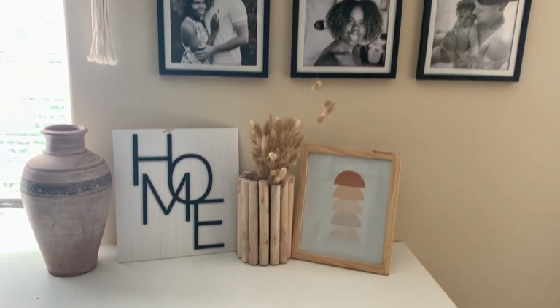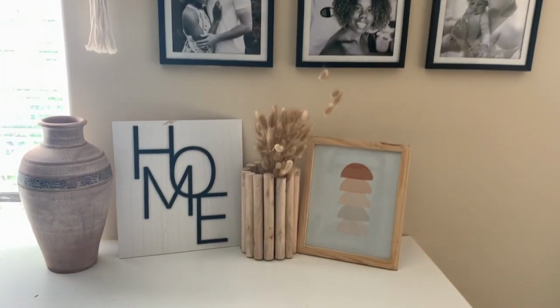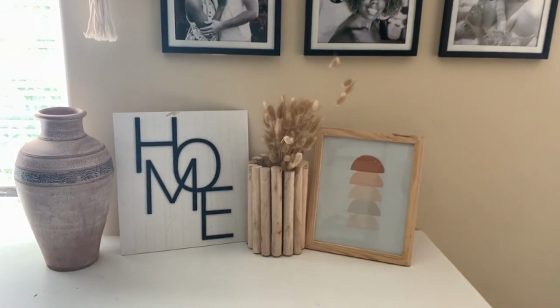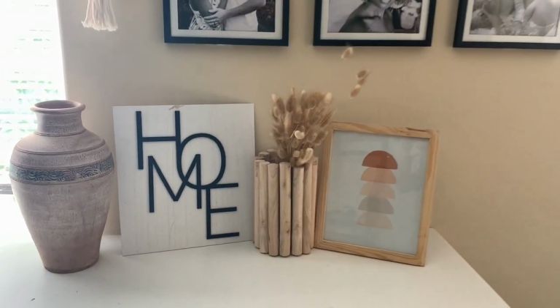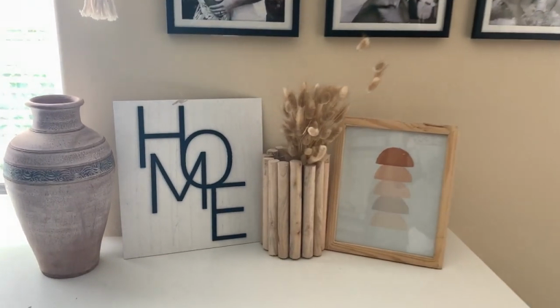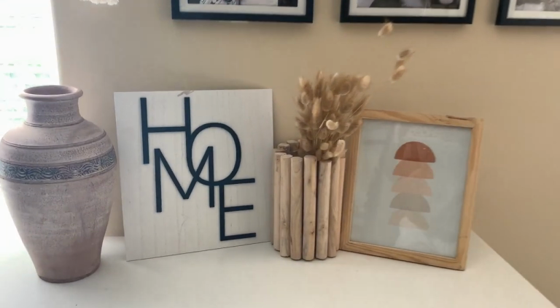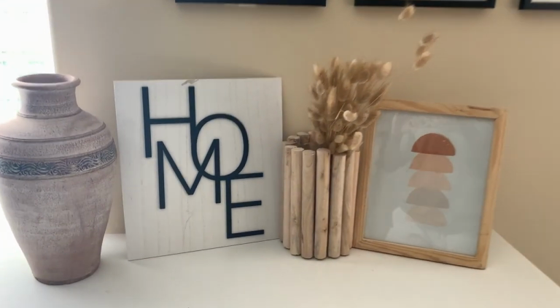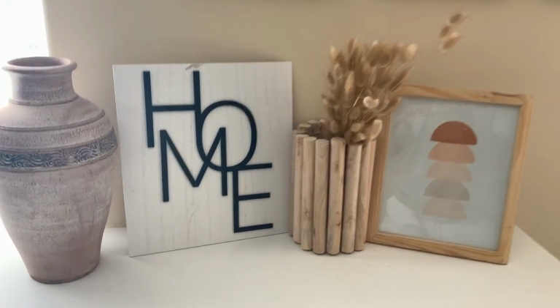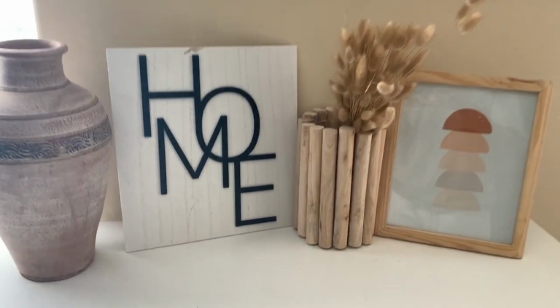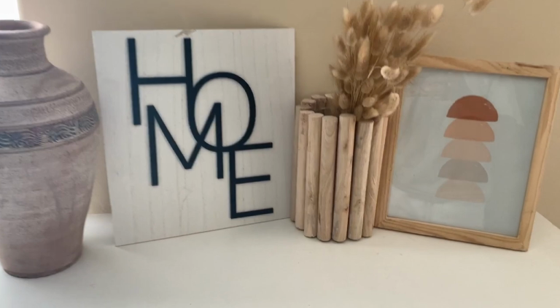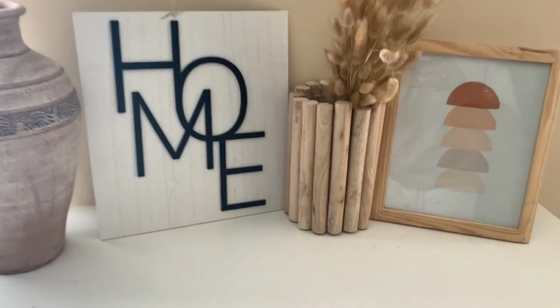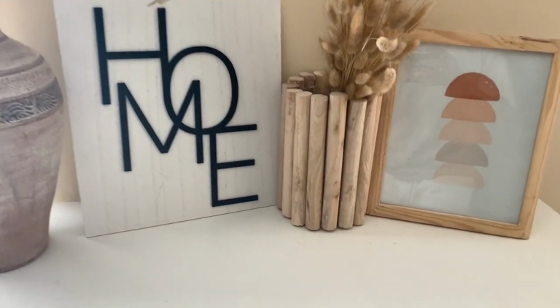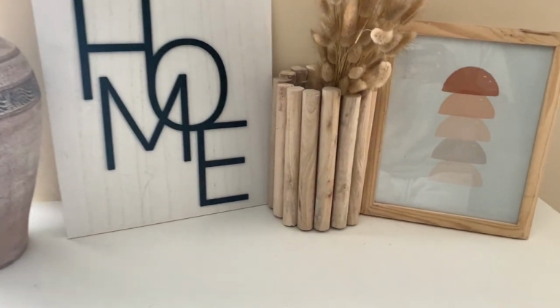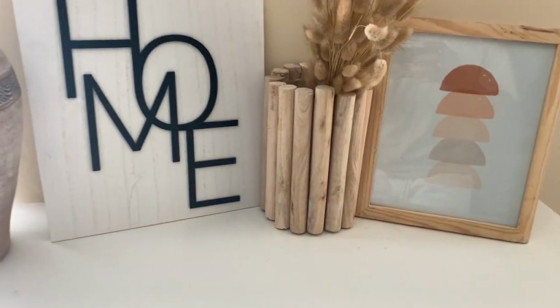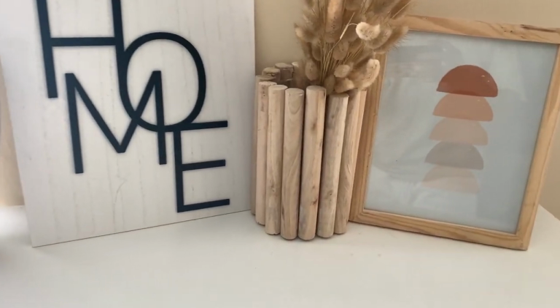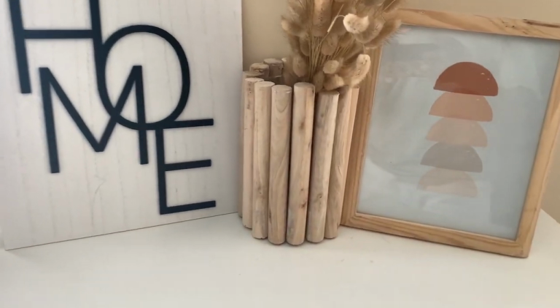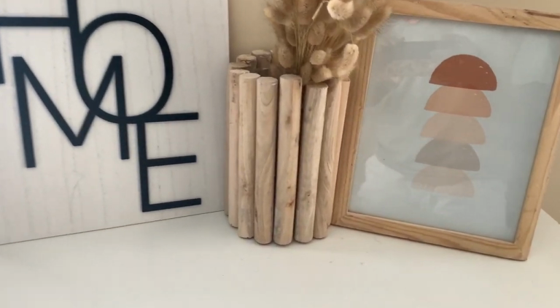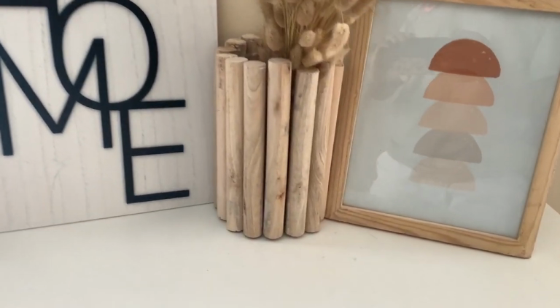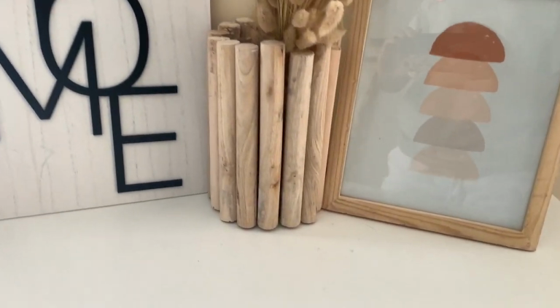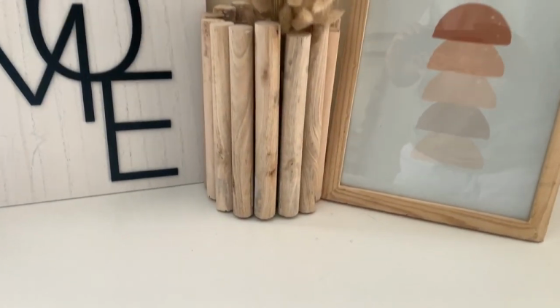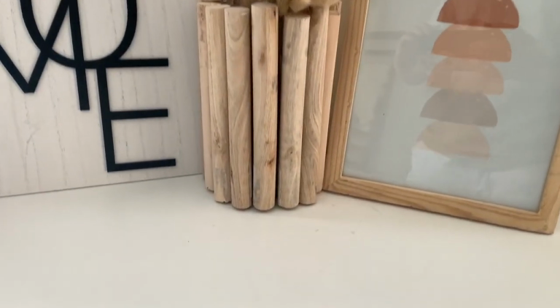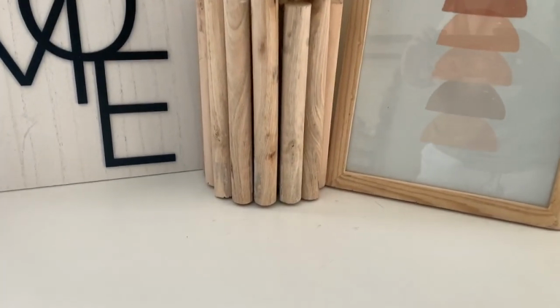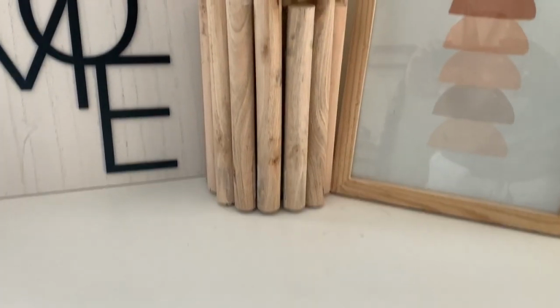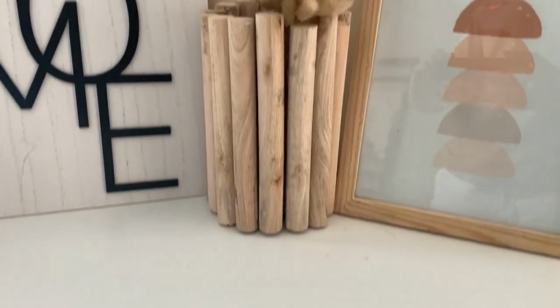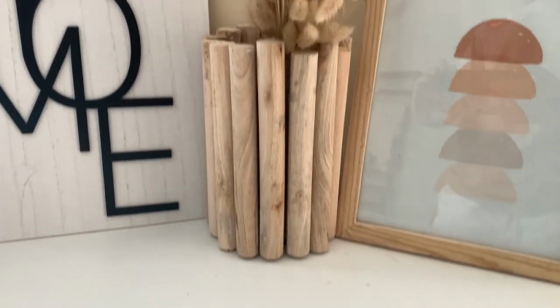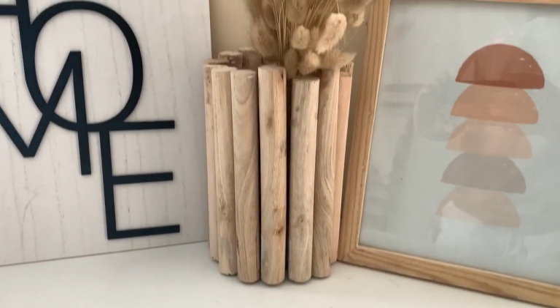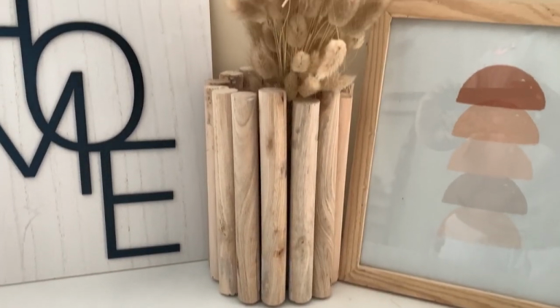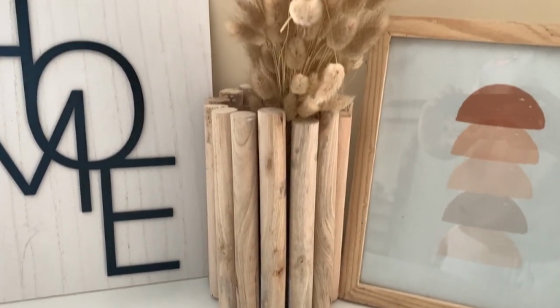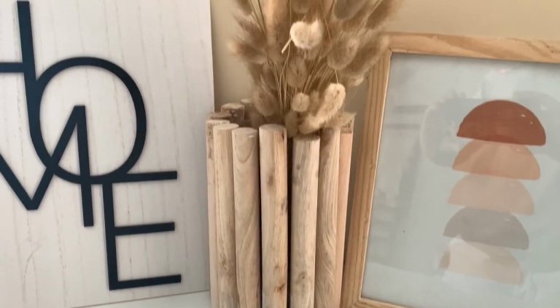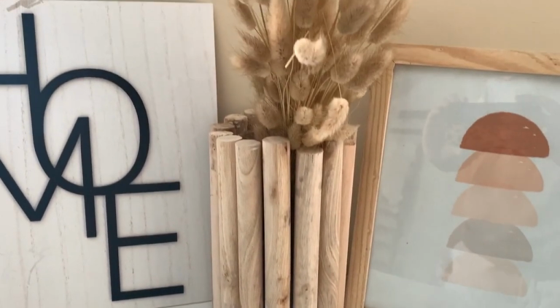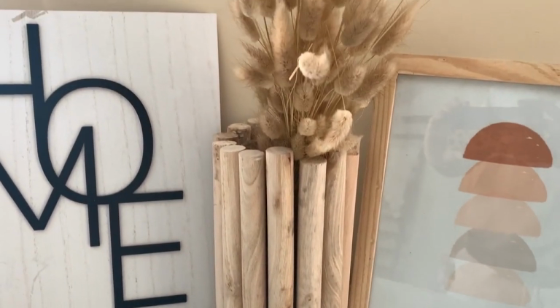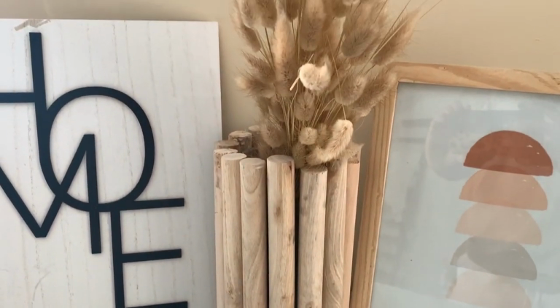And here's your final look. All you need is some bunny tails and just stick it on in there.